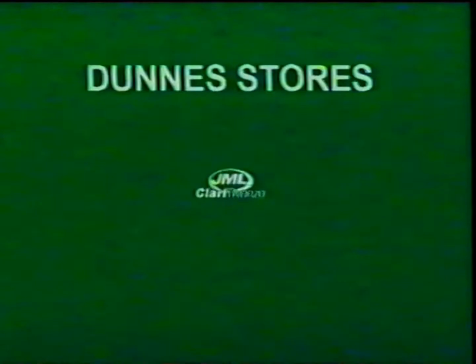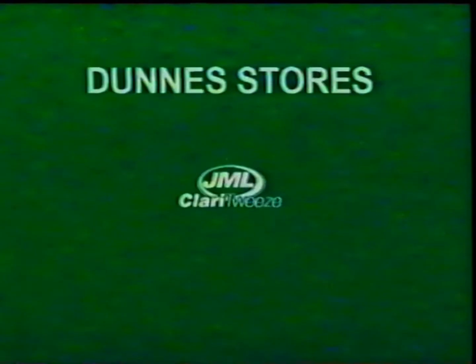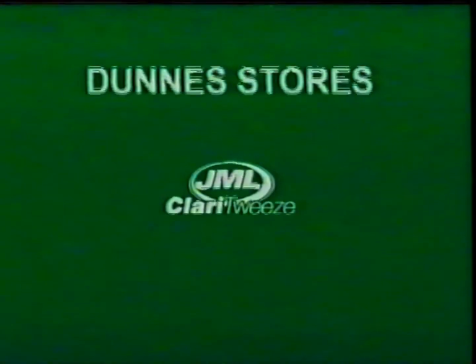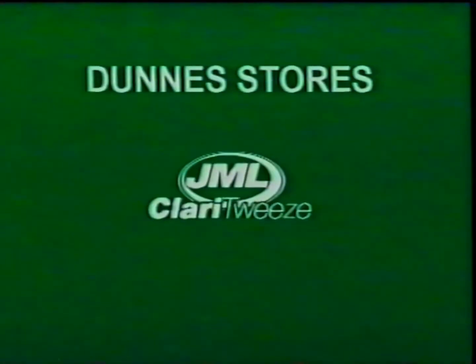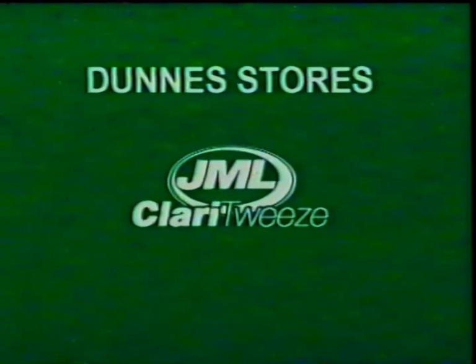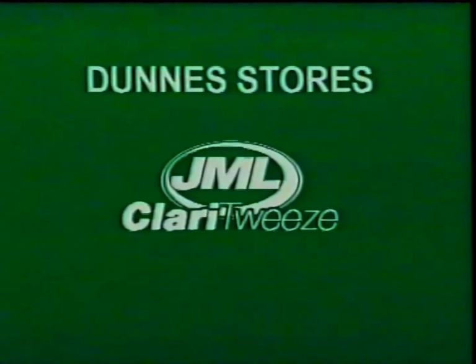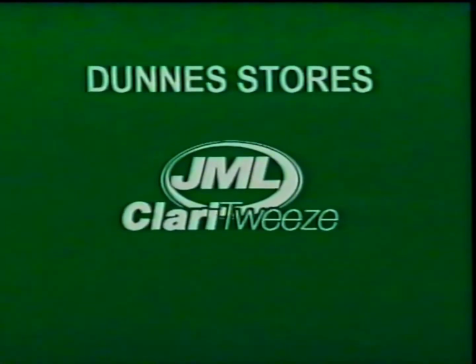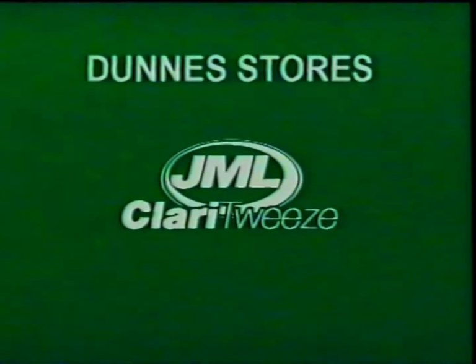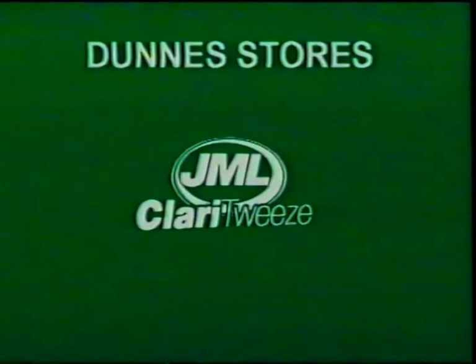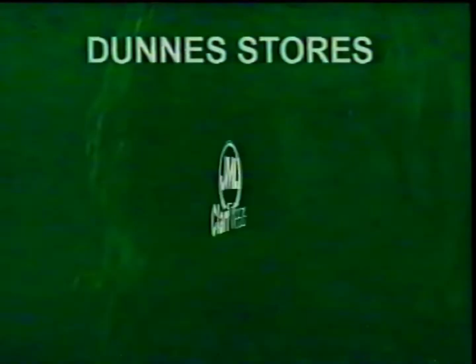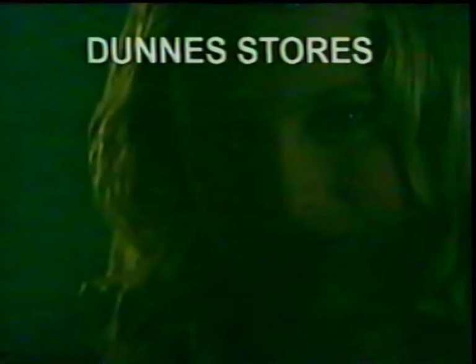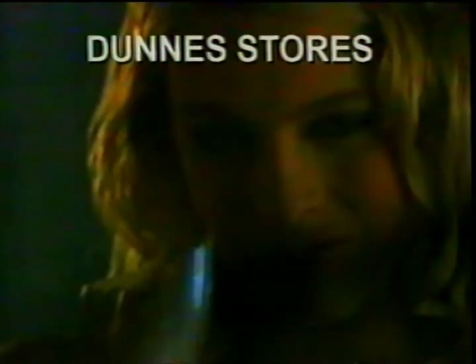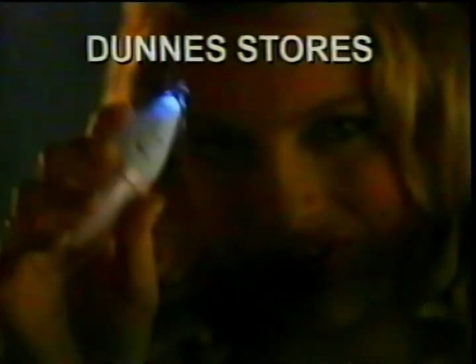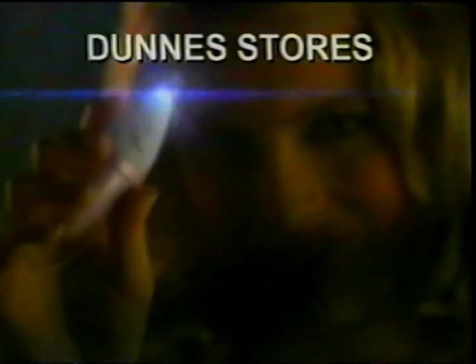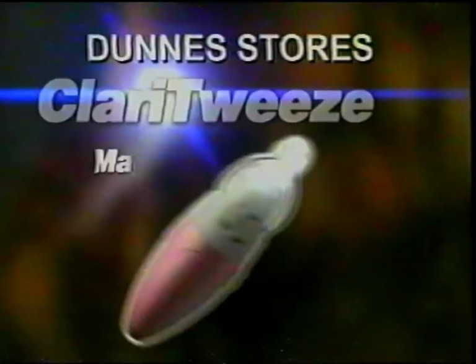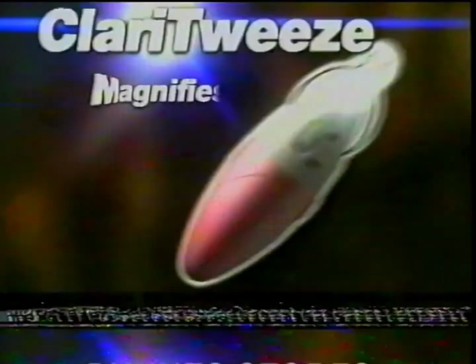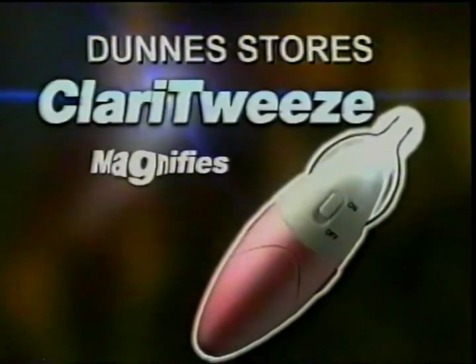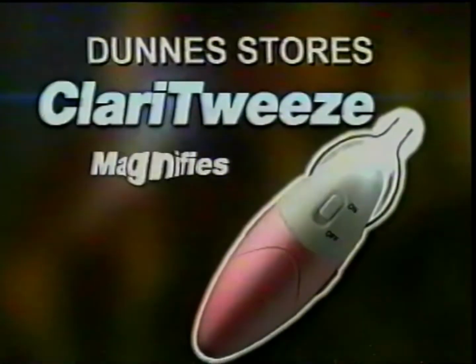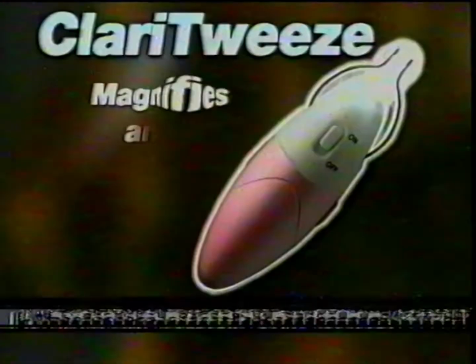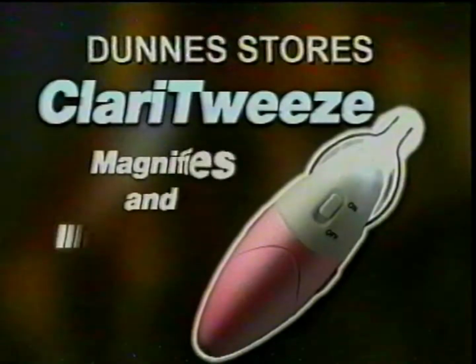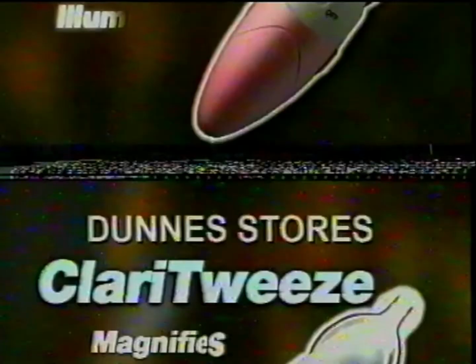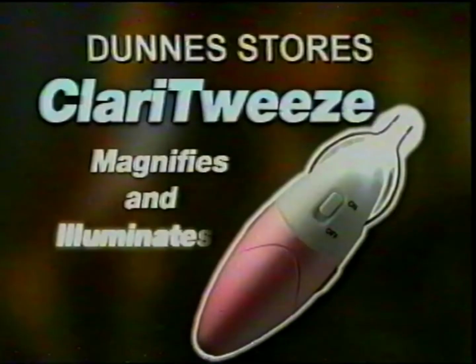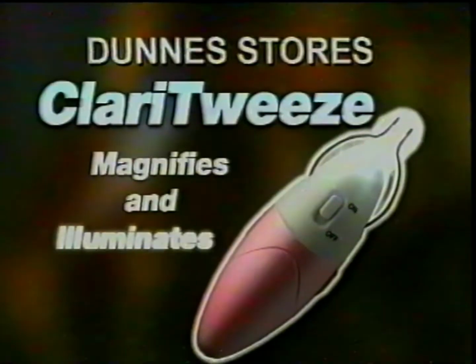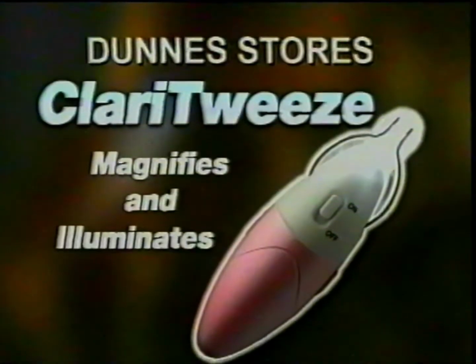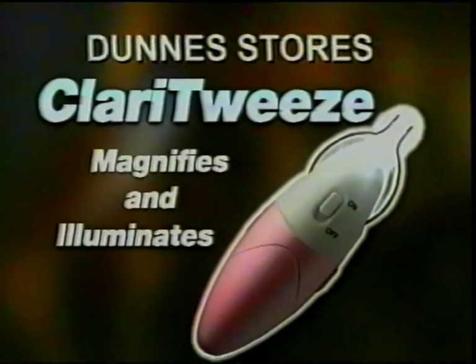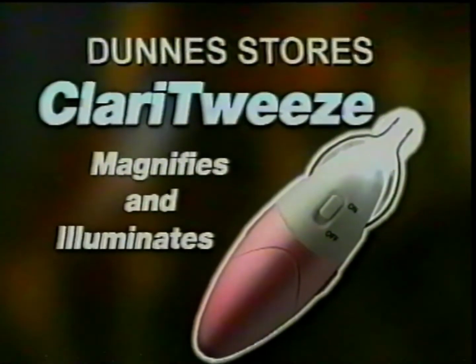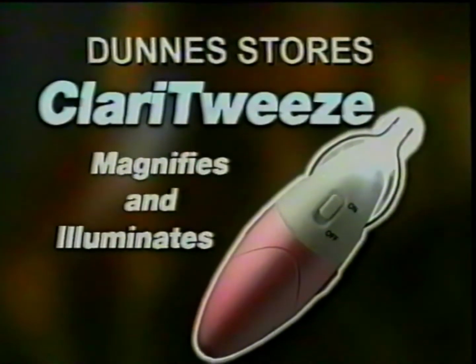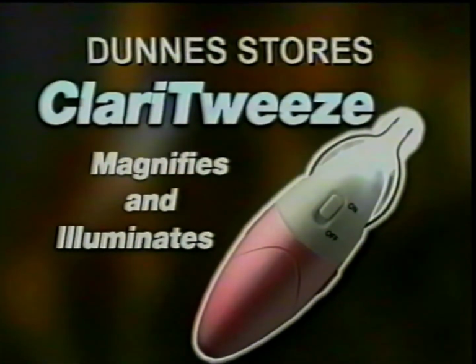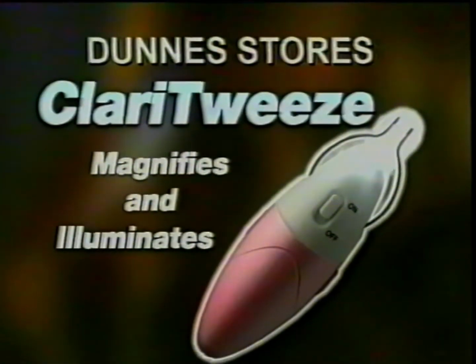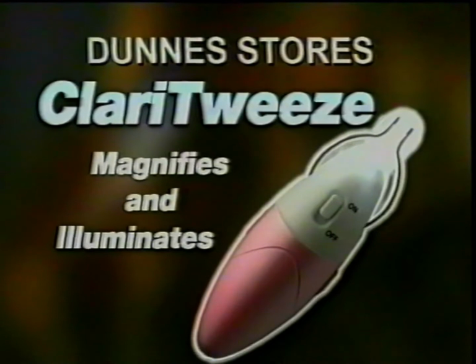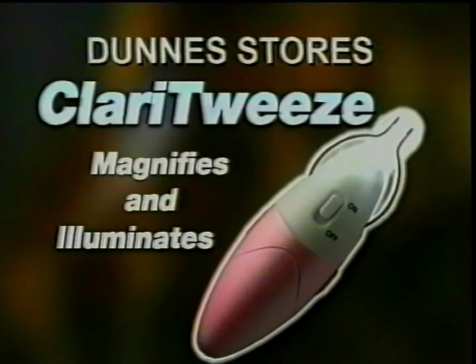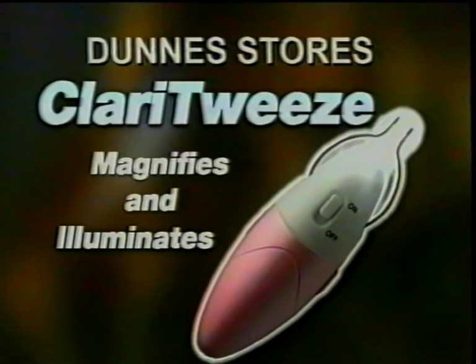New at Dunnes Stores: Claritweez. The magnifying, illuminating tweezers brought to you by JML.